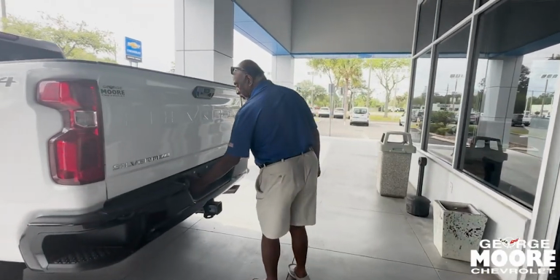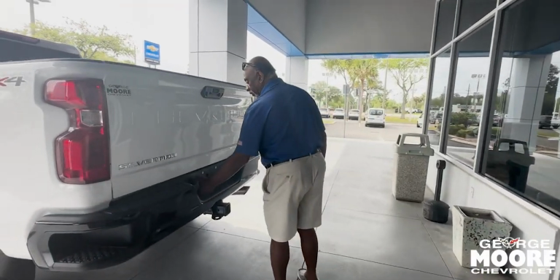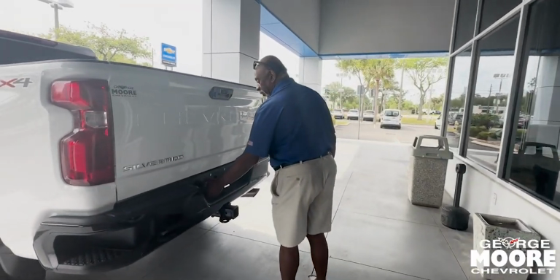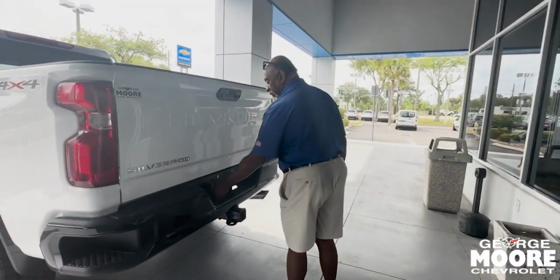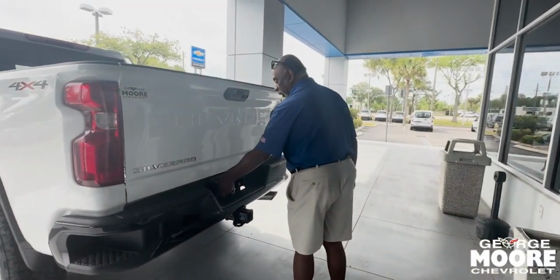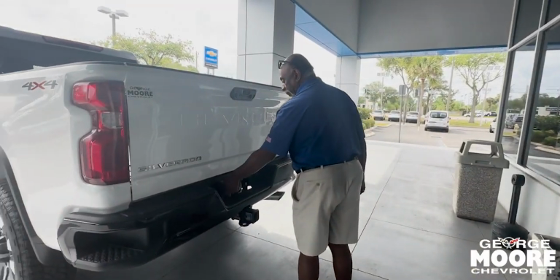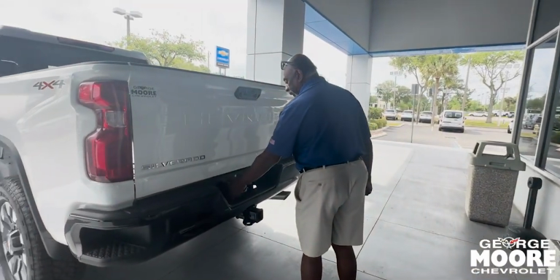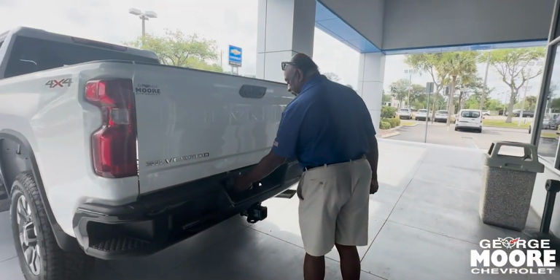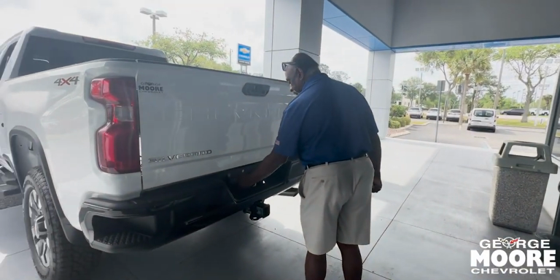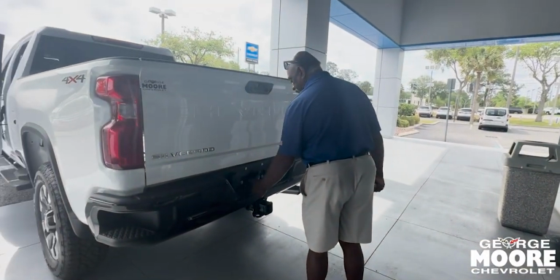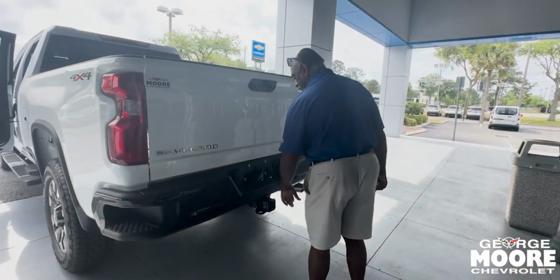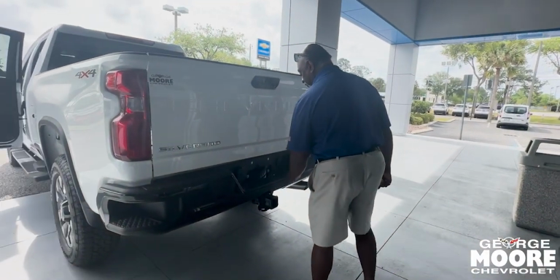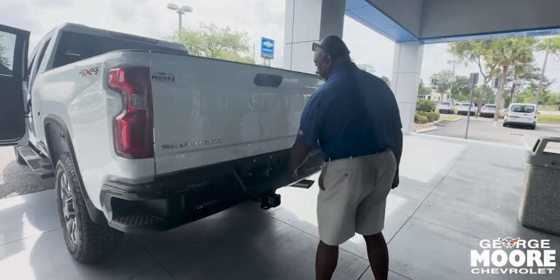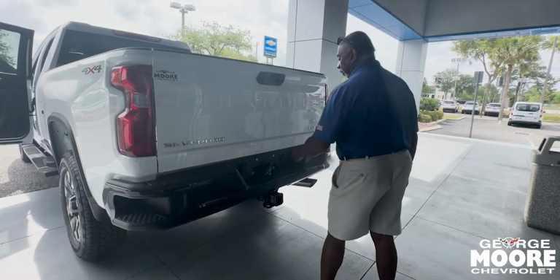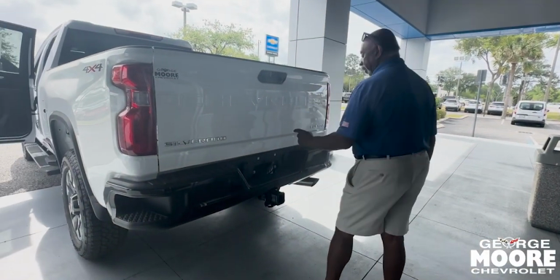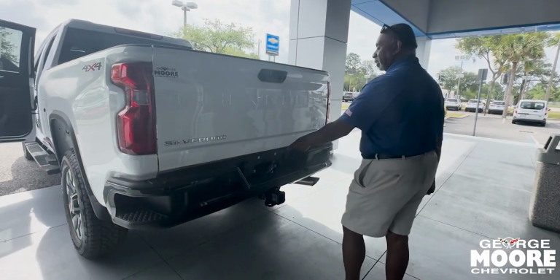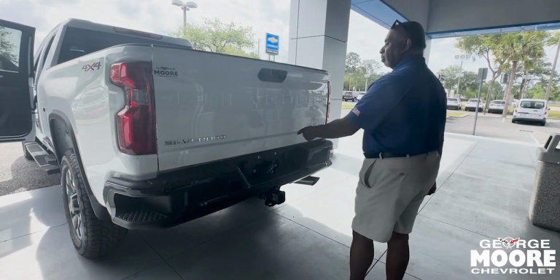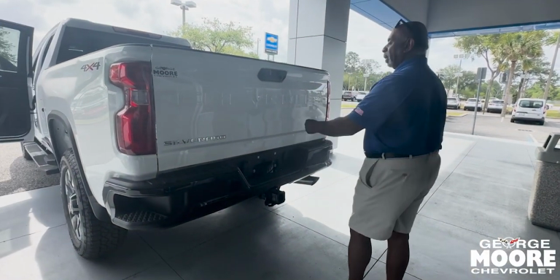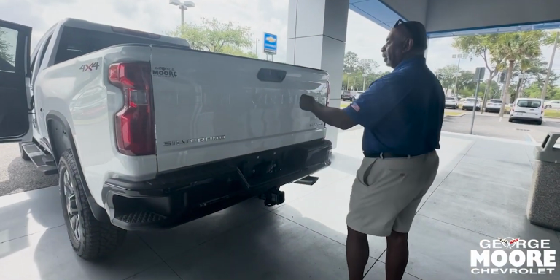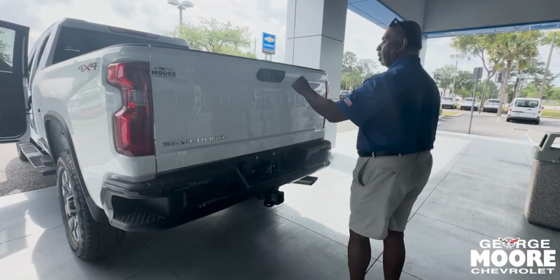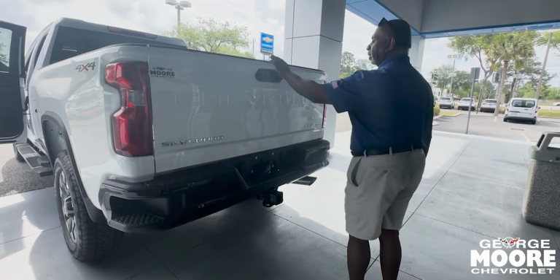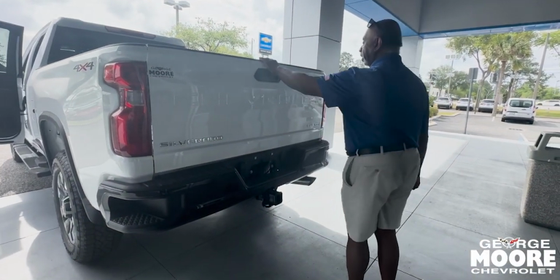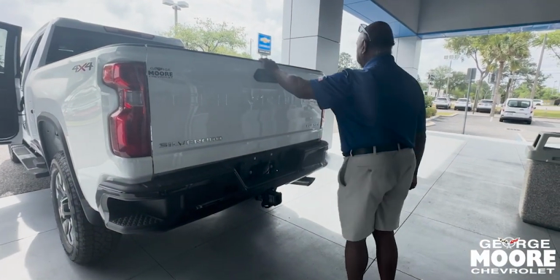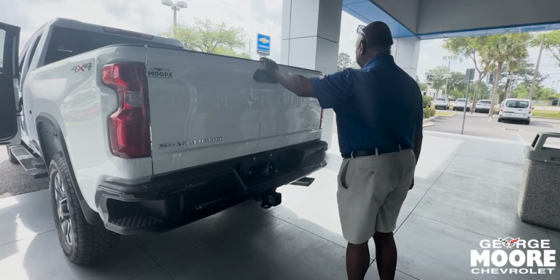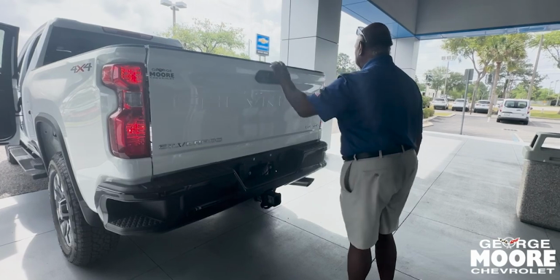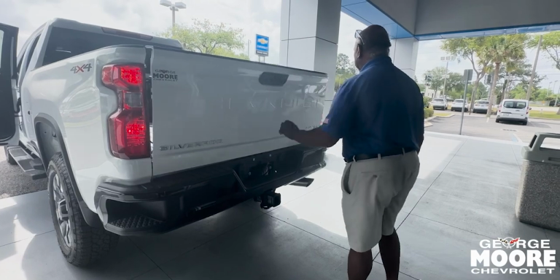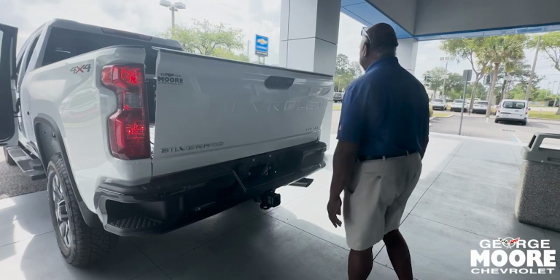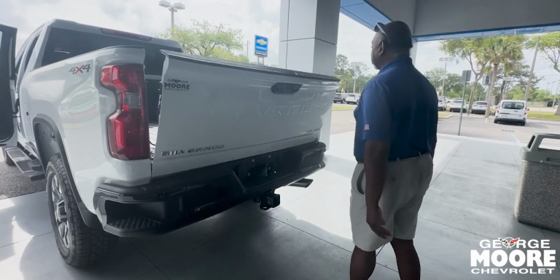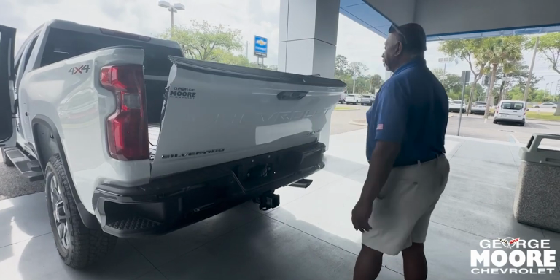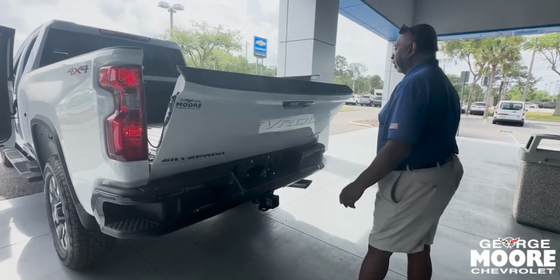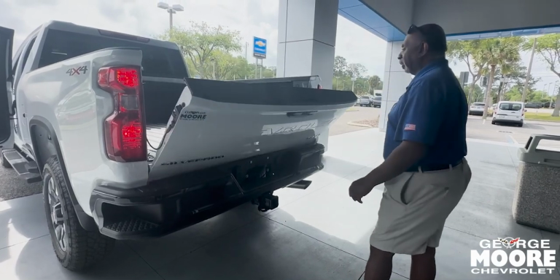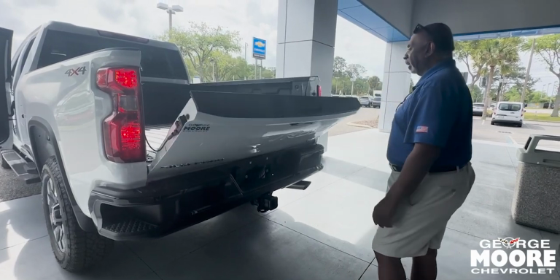Your towing plugs, your tow hitch, spare tire underneath, and an easy-lower tailgate.